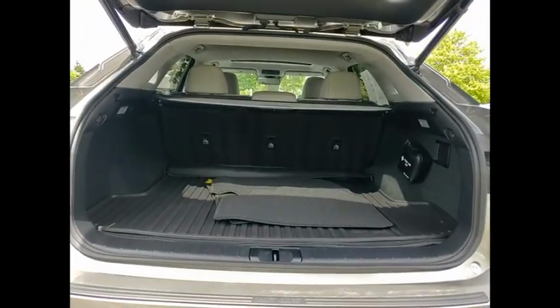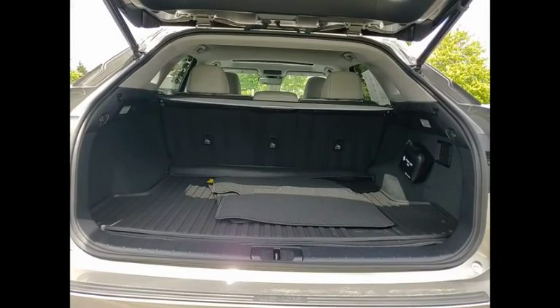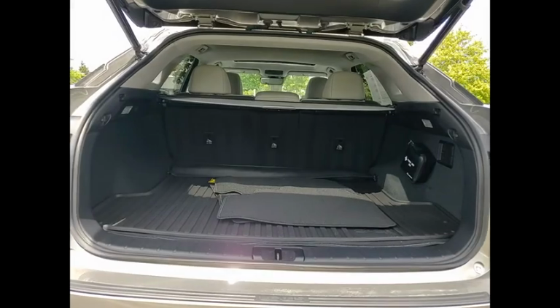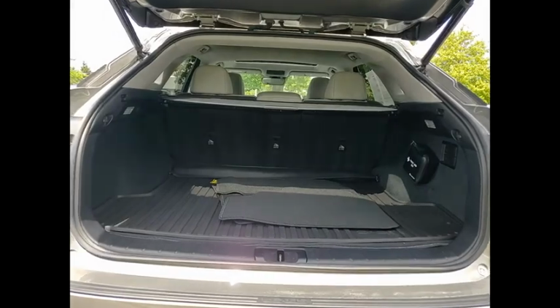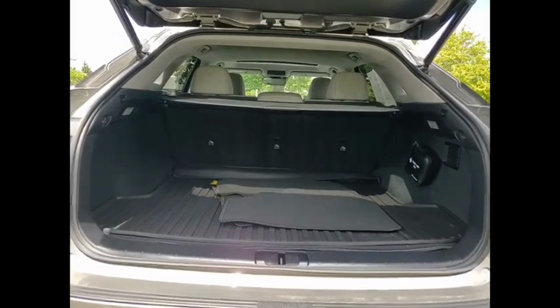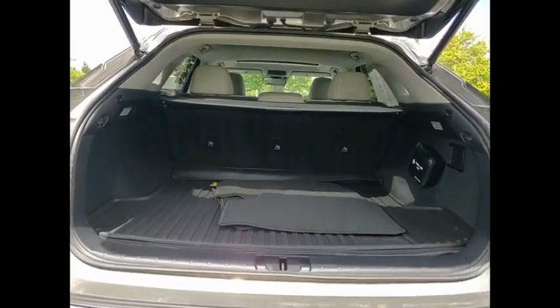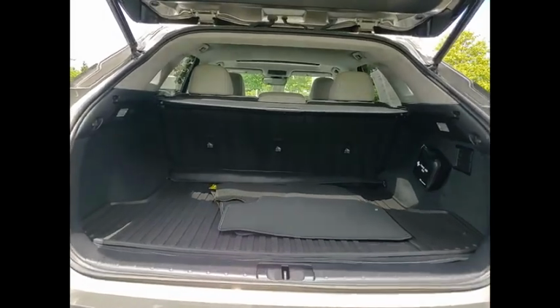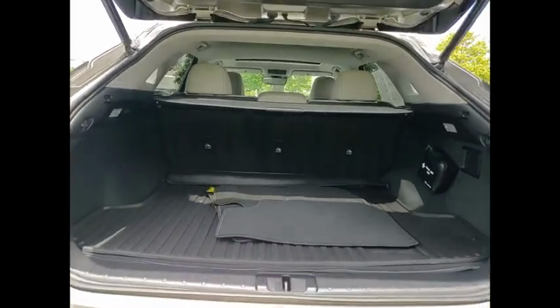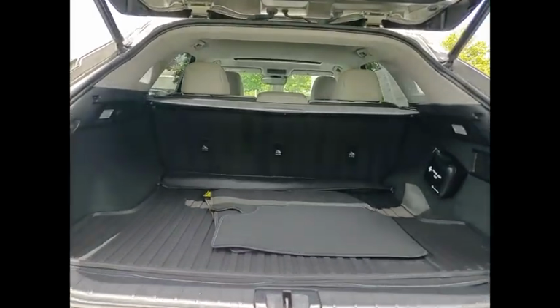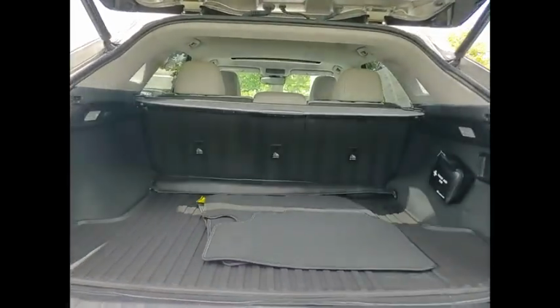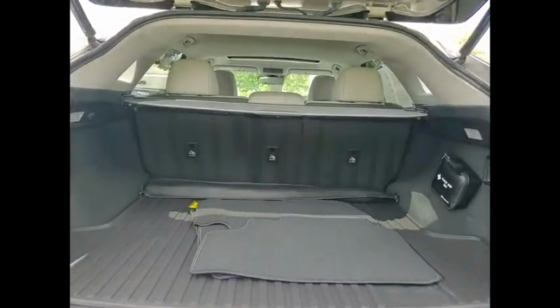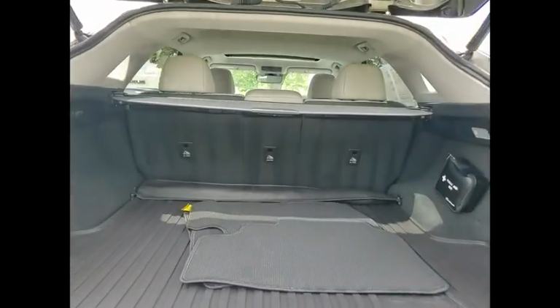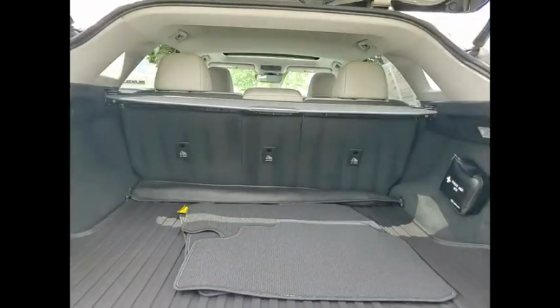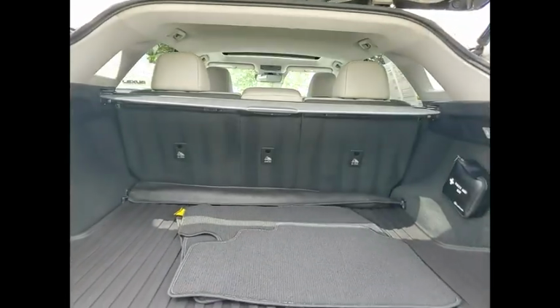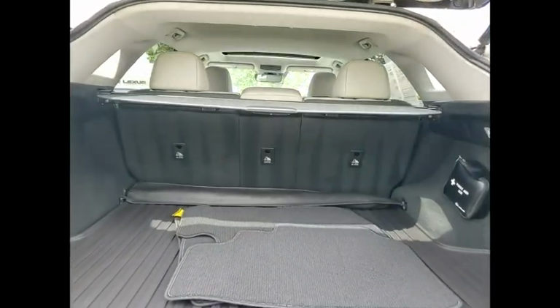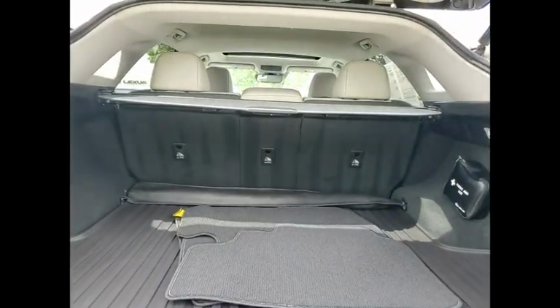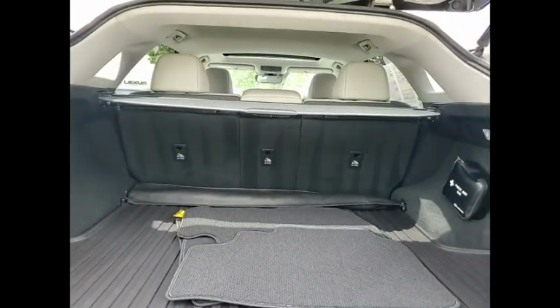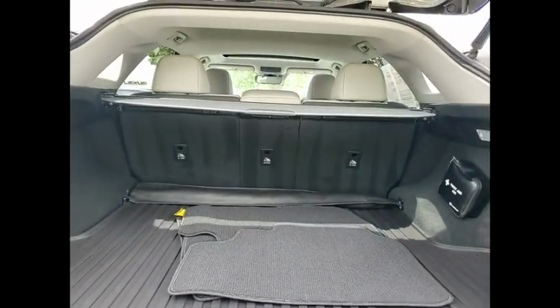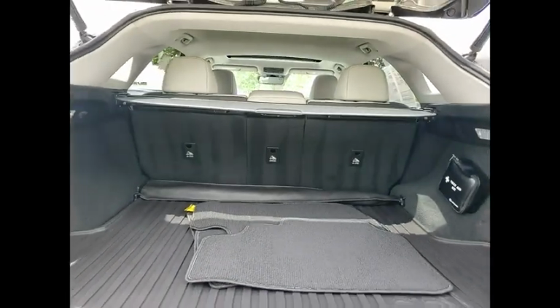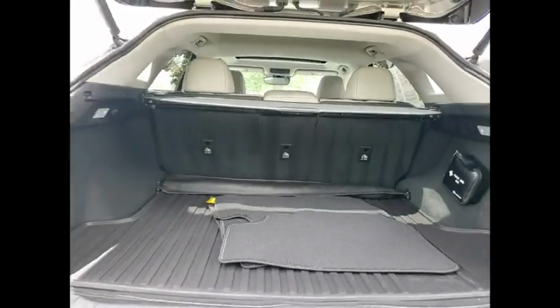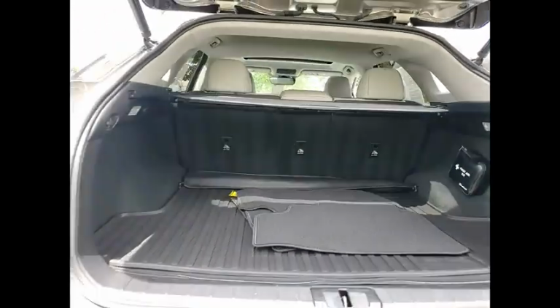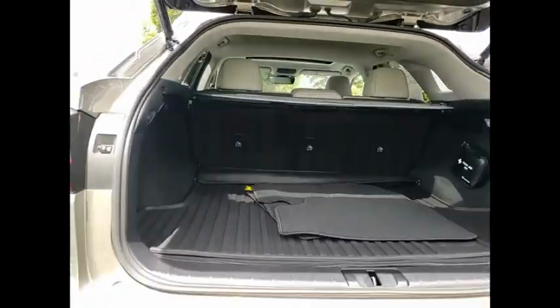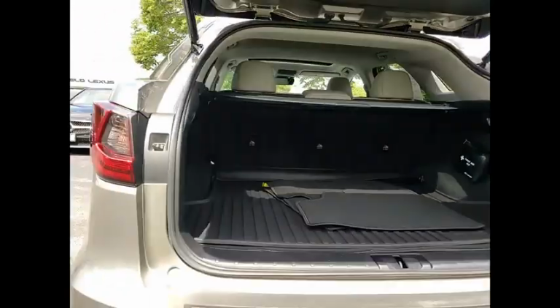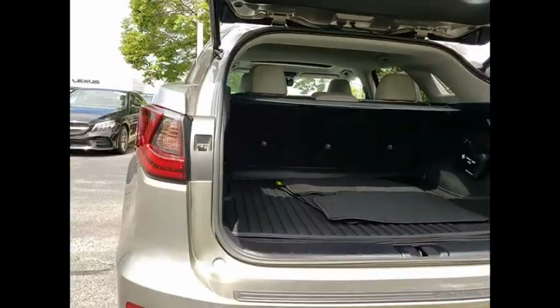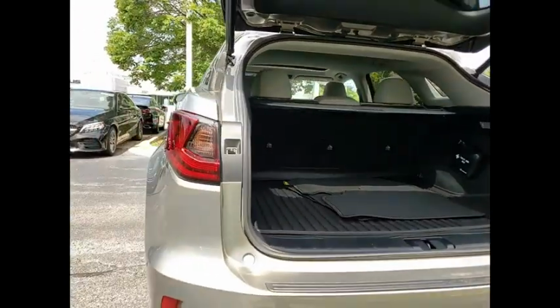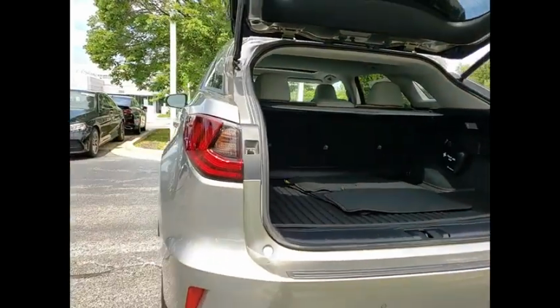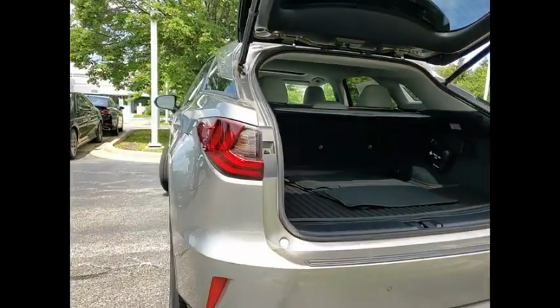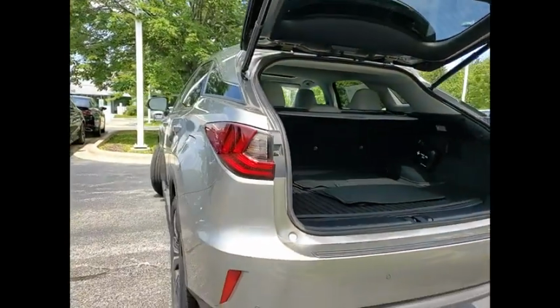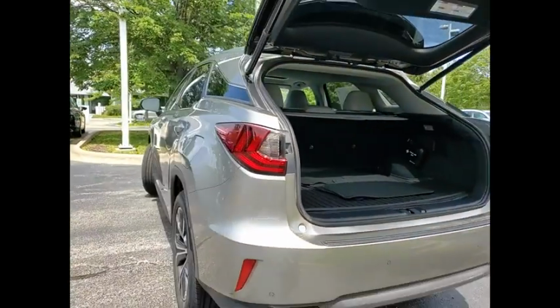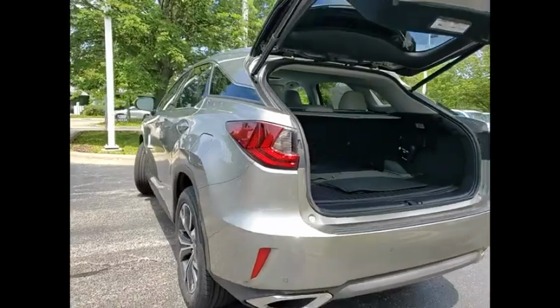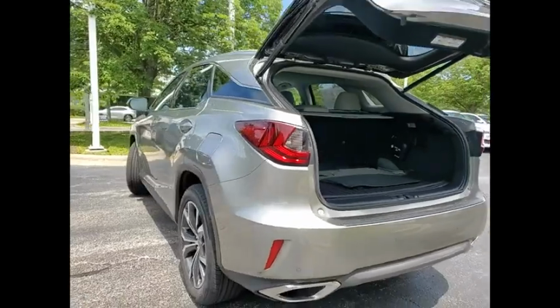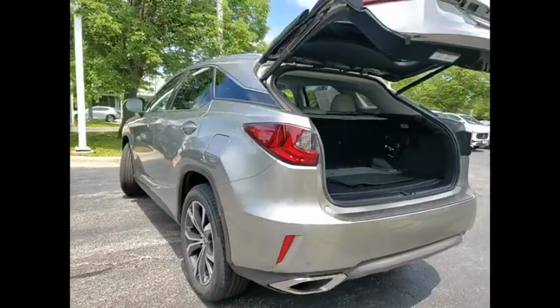Emergency braking preparation. Traction control. Stability control. Power brakes. Braking assist.